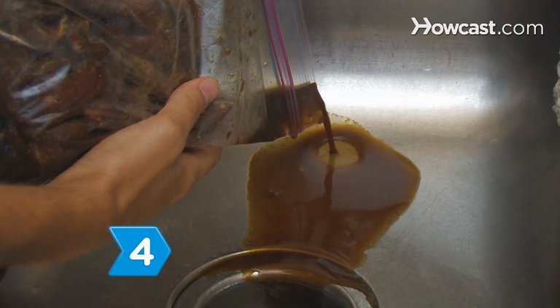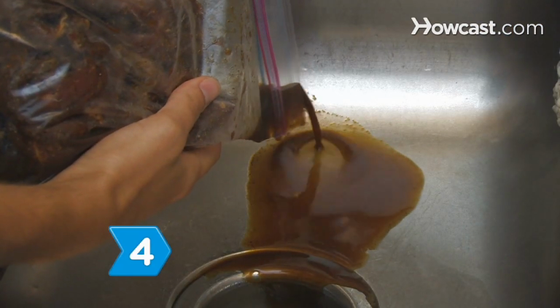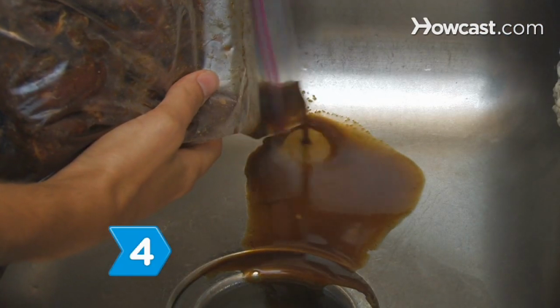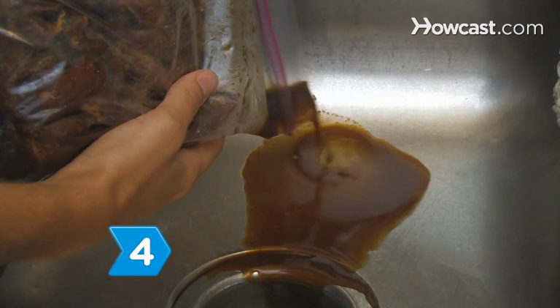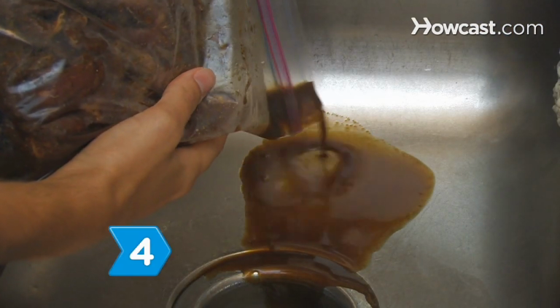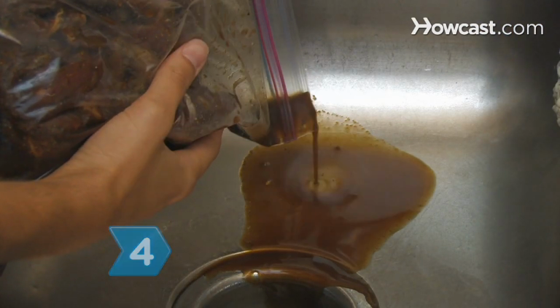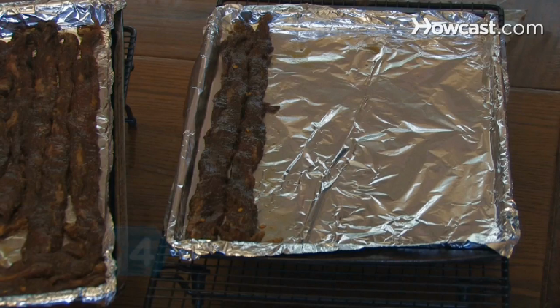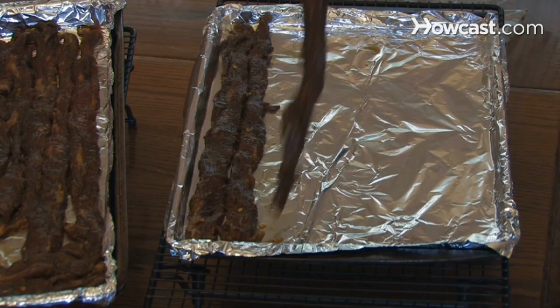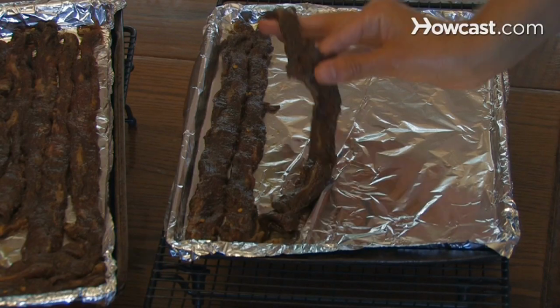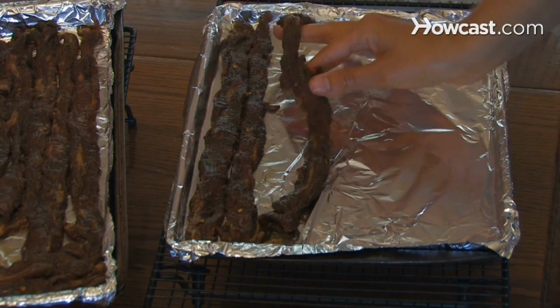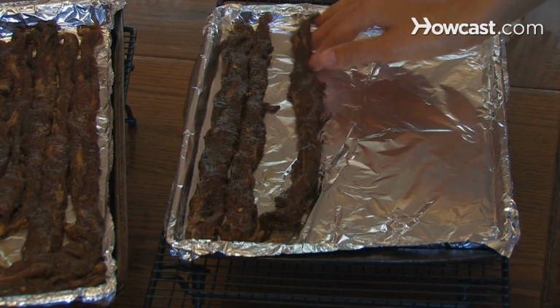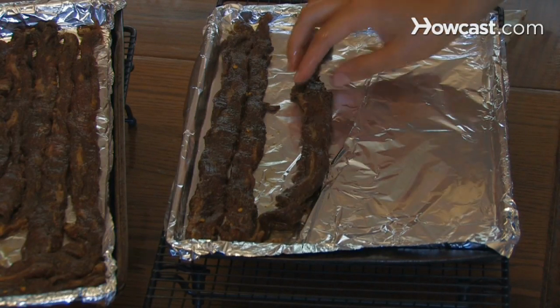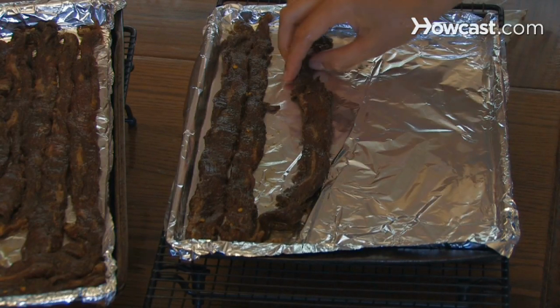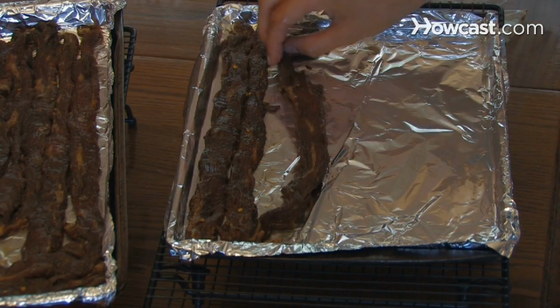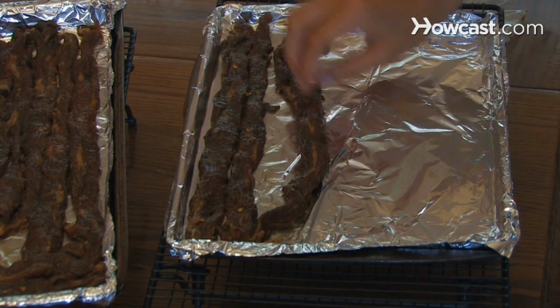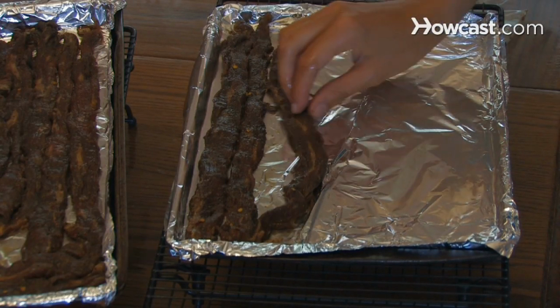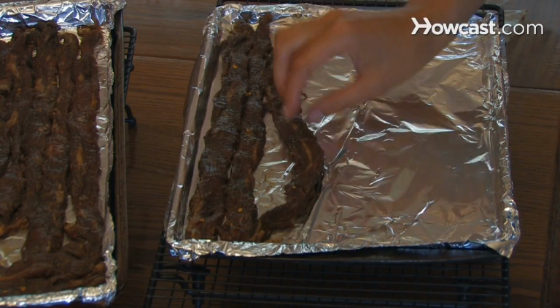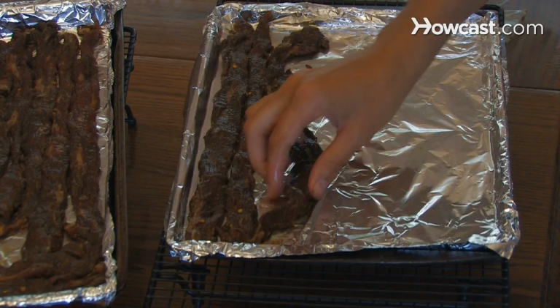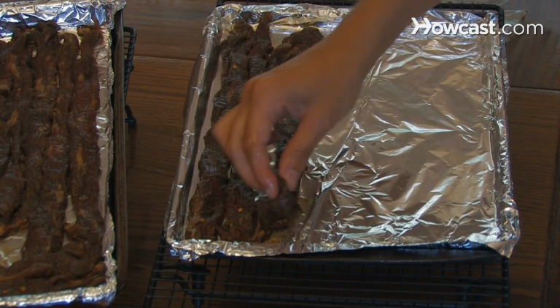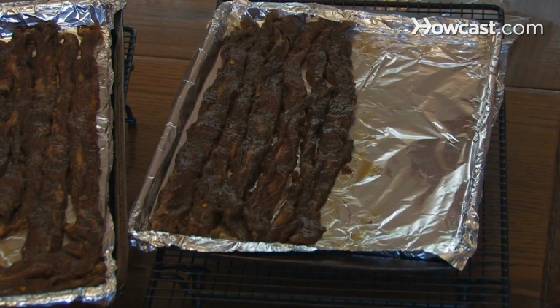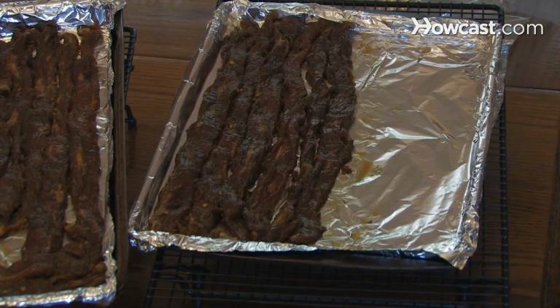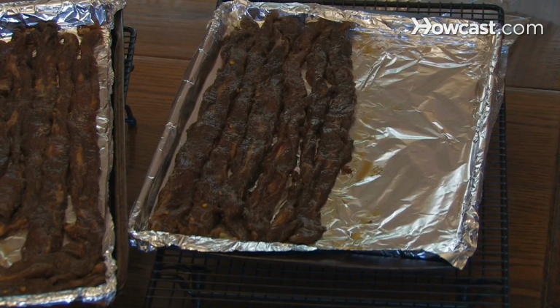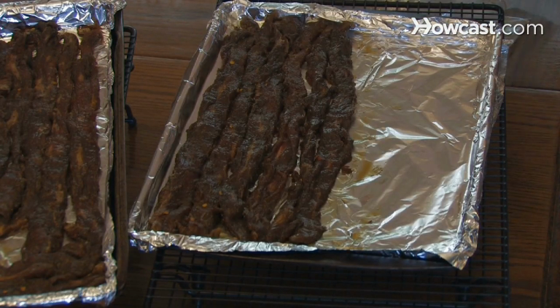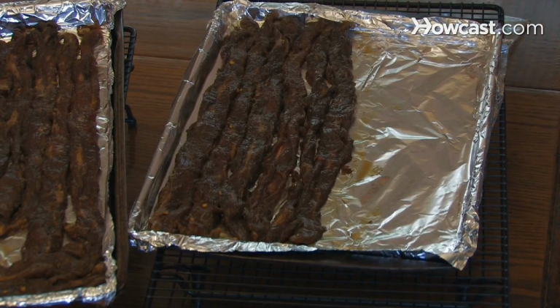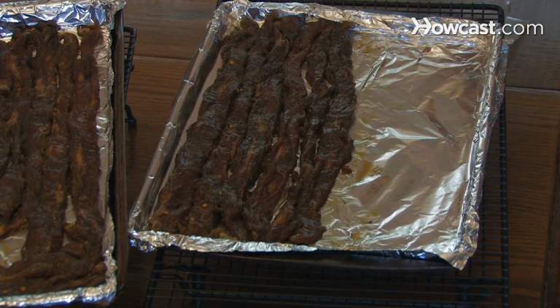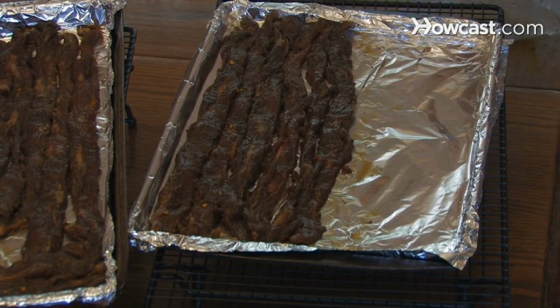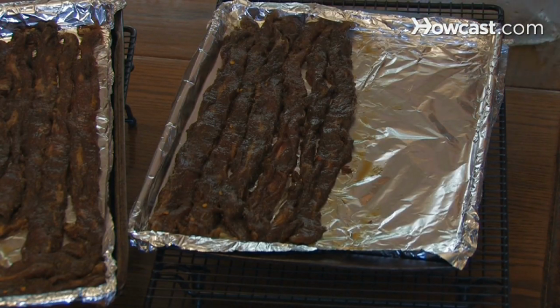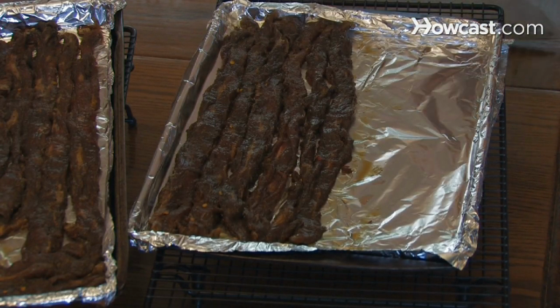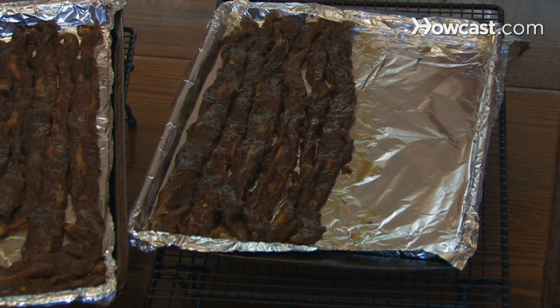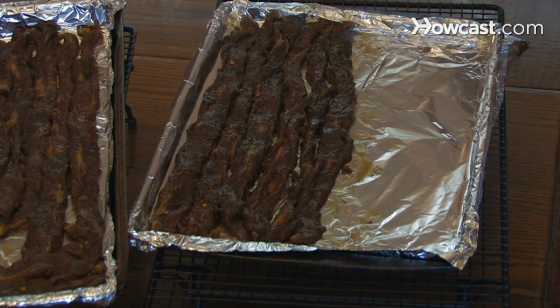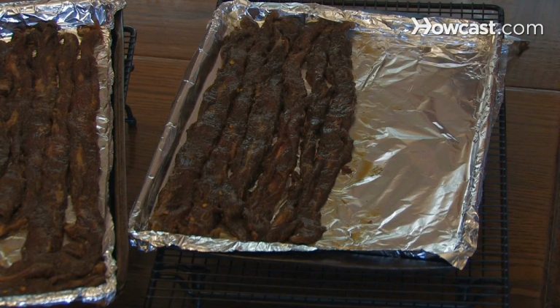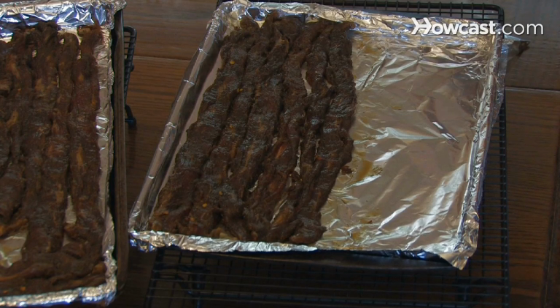Step 4. Drain the meat and place it on a cooling rack over a foil-lined baking pan. Let the meat warm to room temperature before curing.